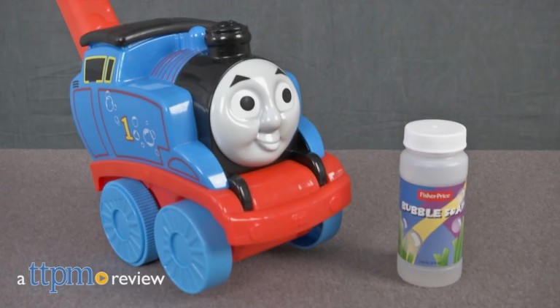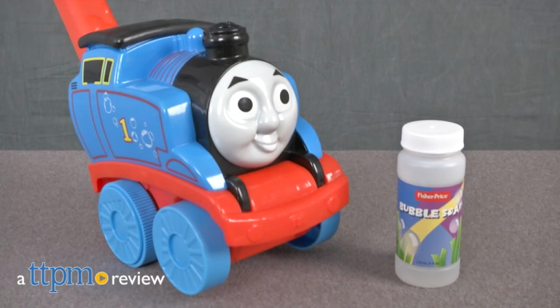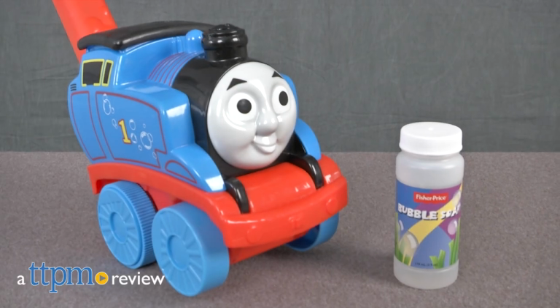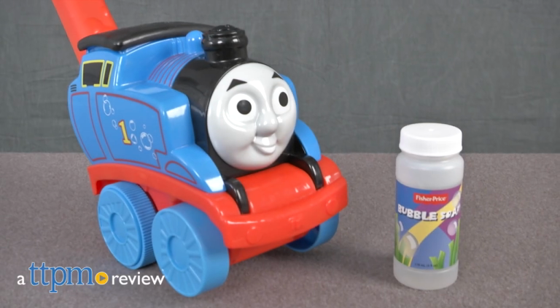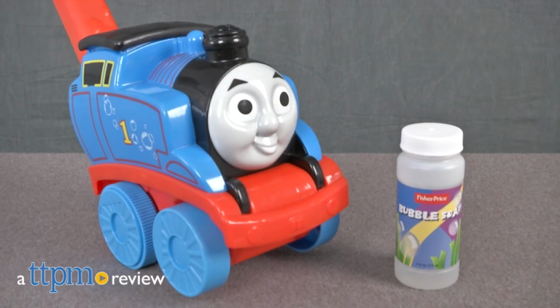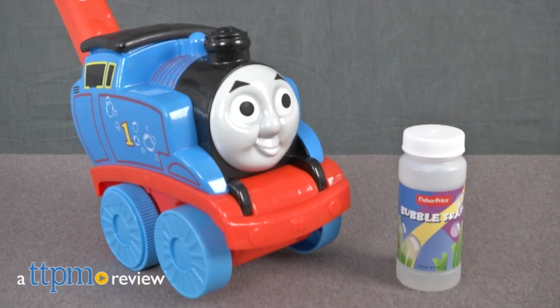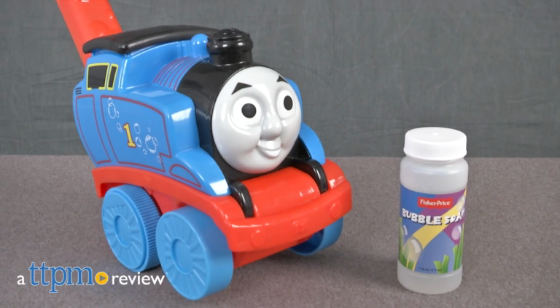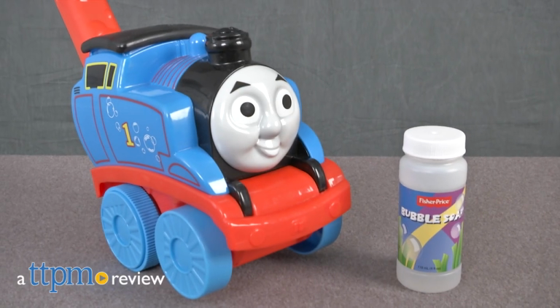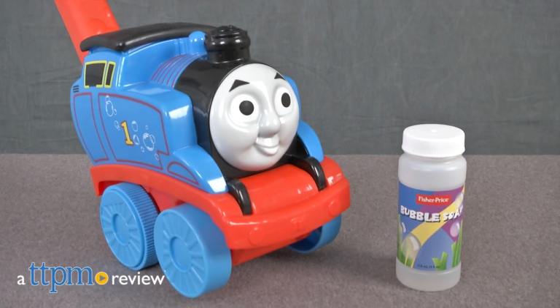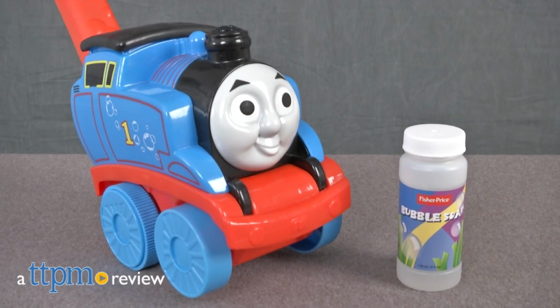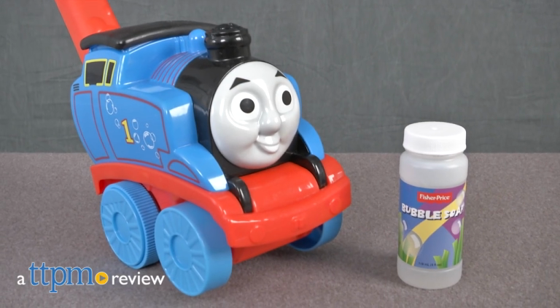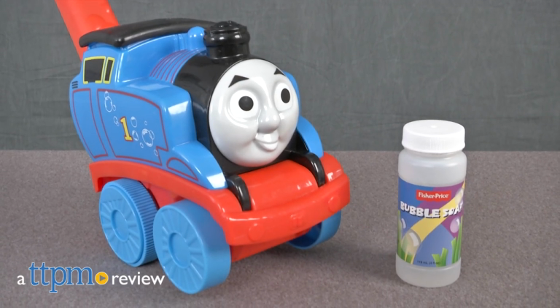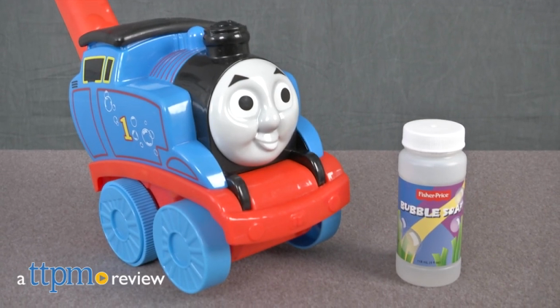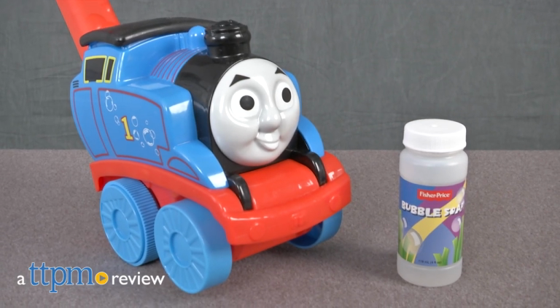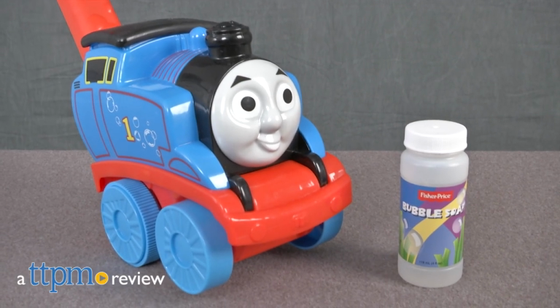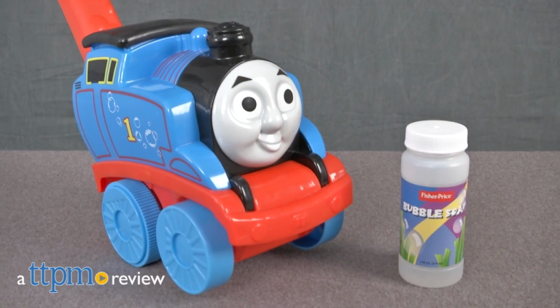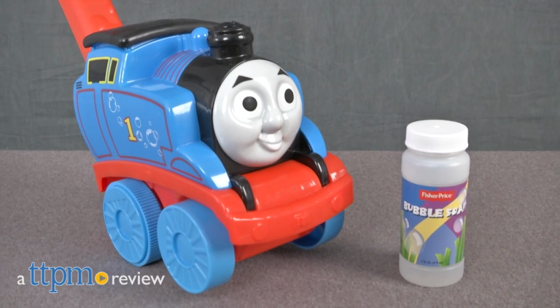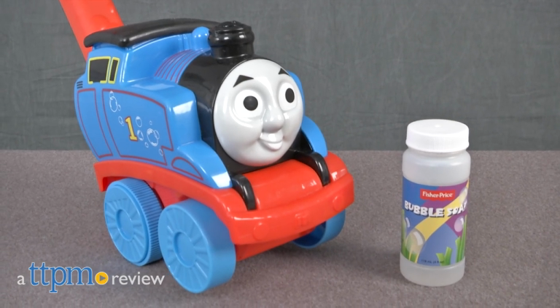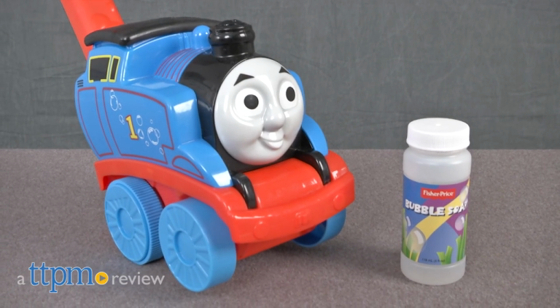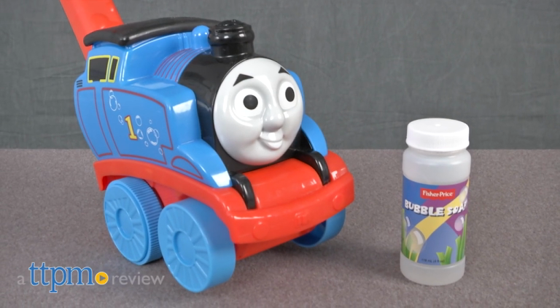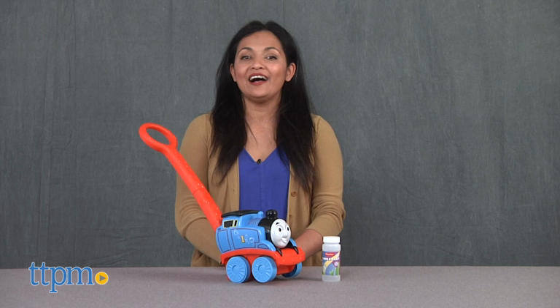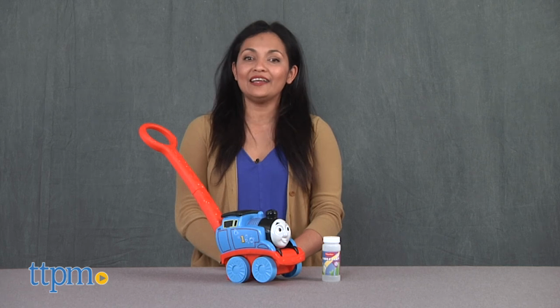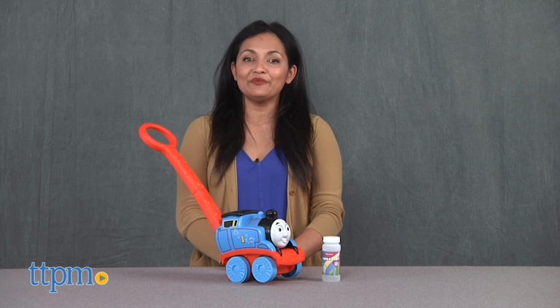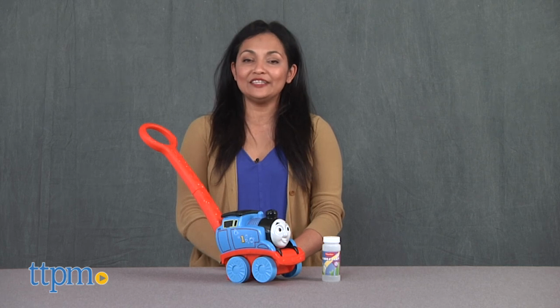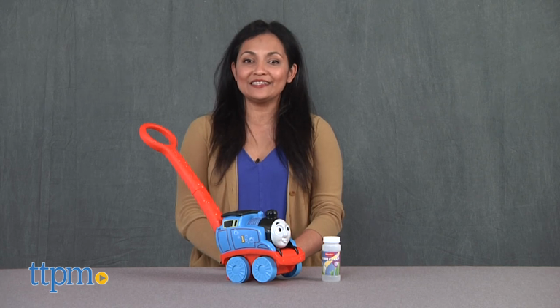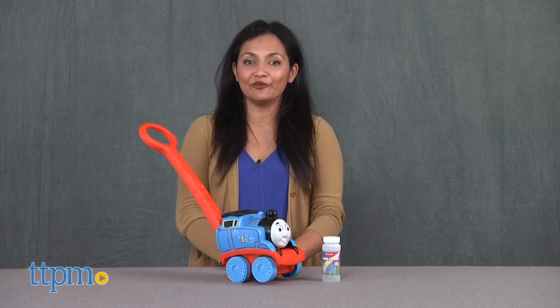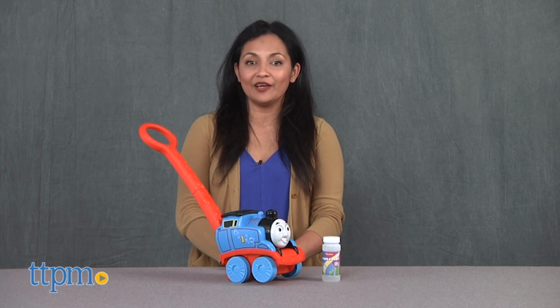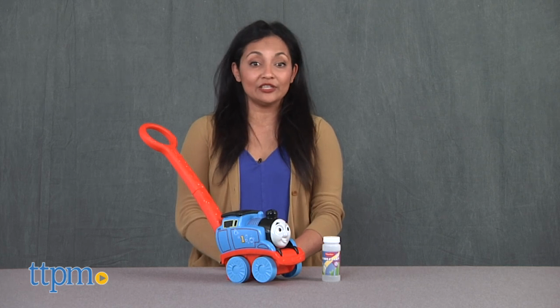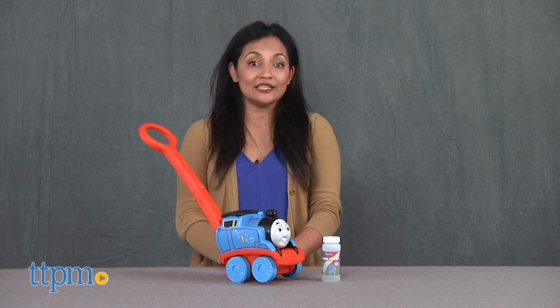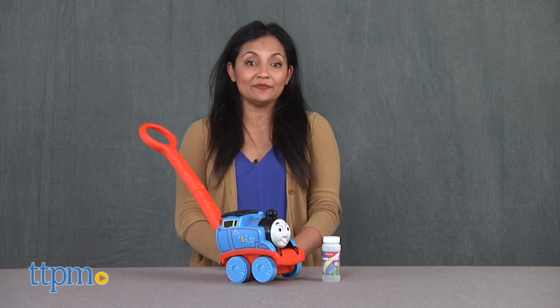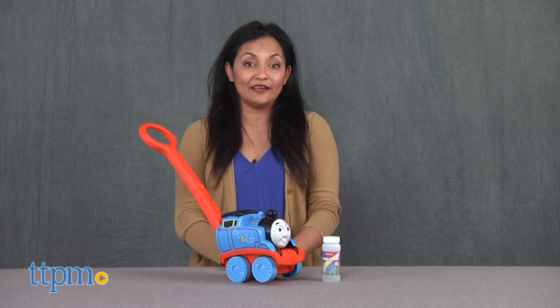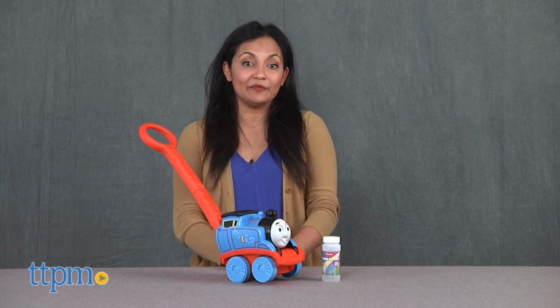Toot toot! A Bubbling Thomas is coming down the rails! Hi everyone, this is Maria with TTPM.